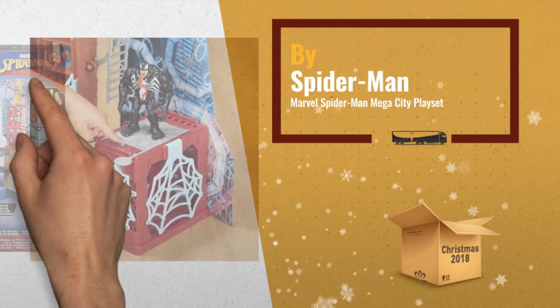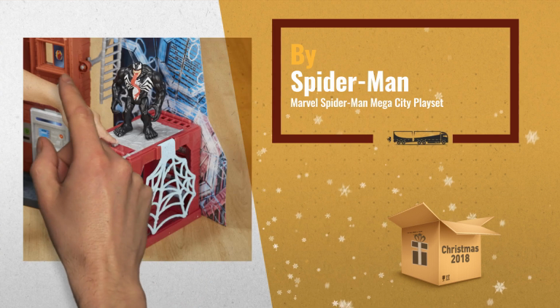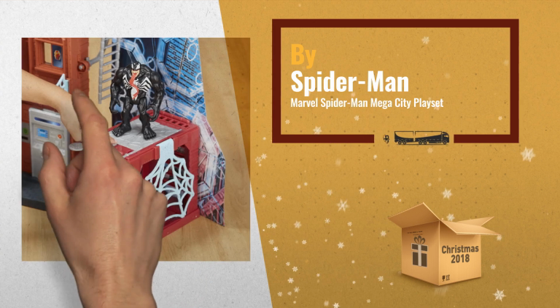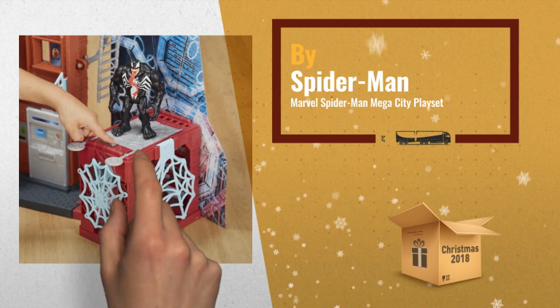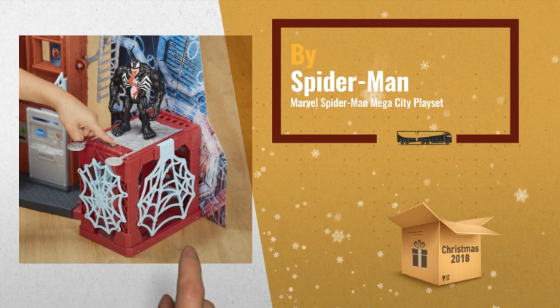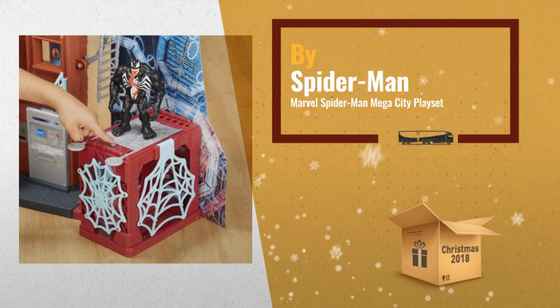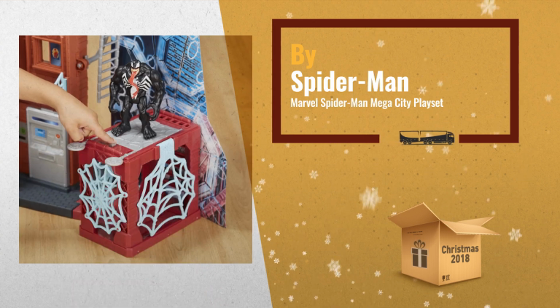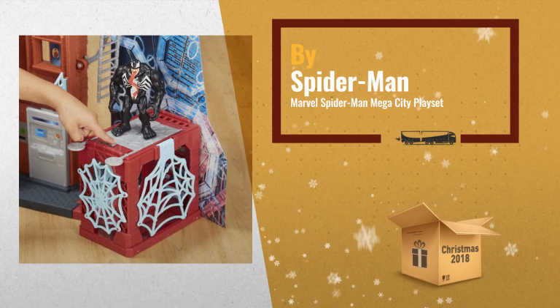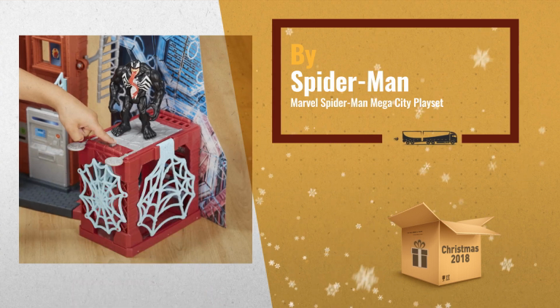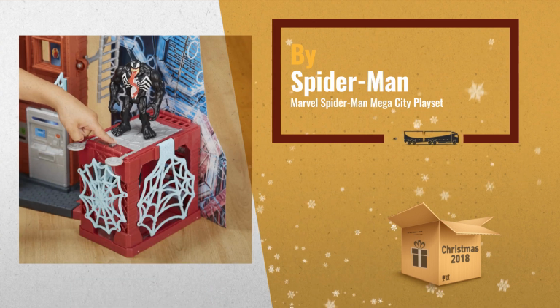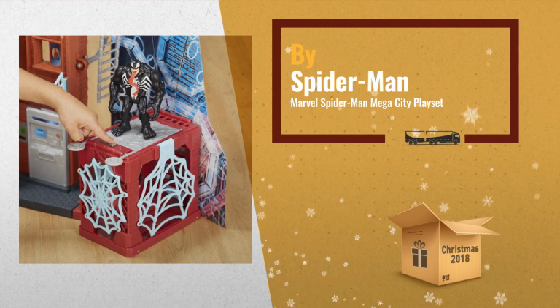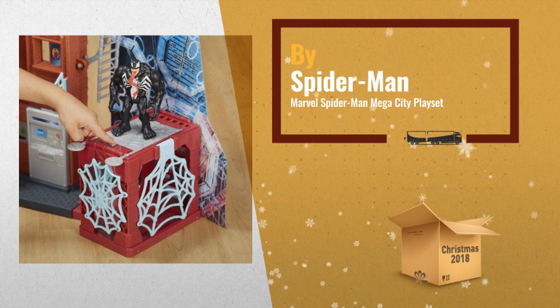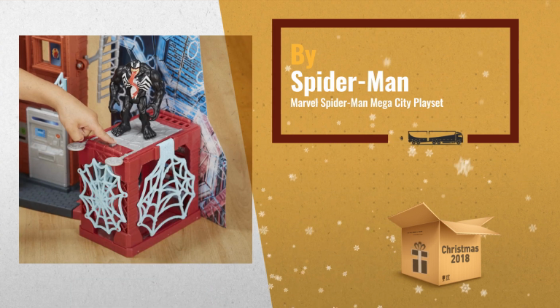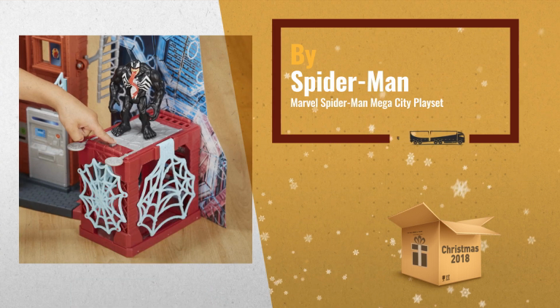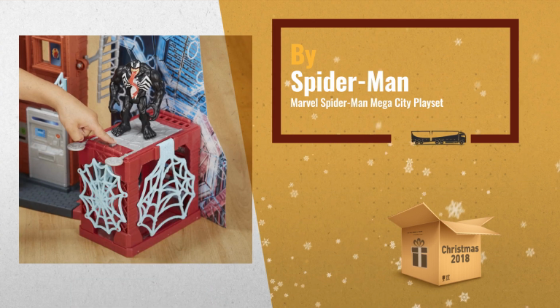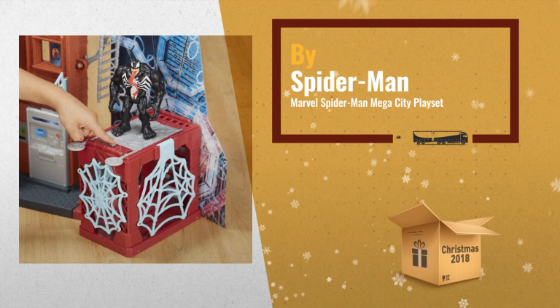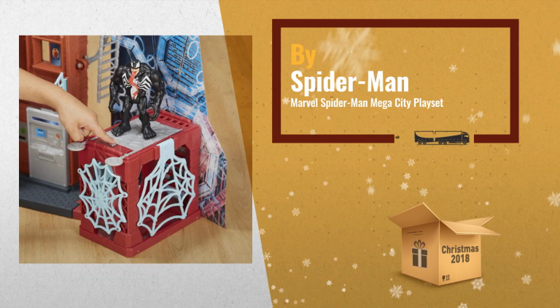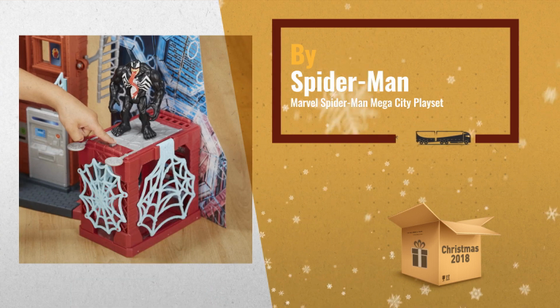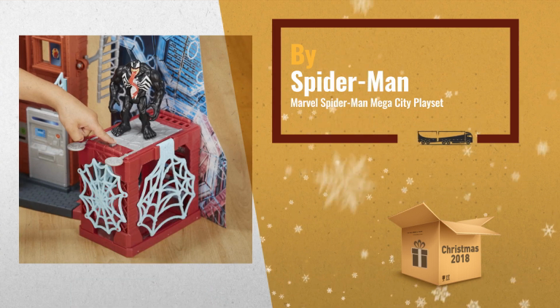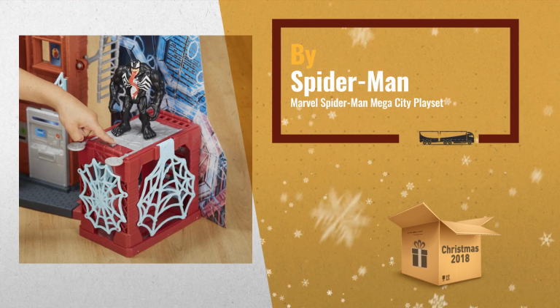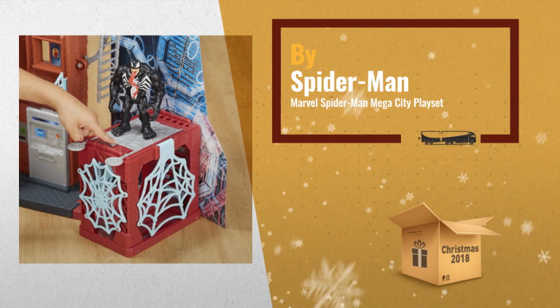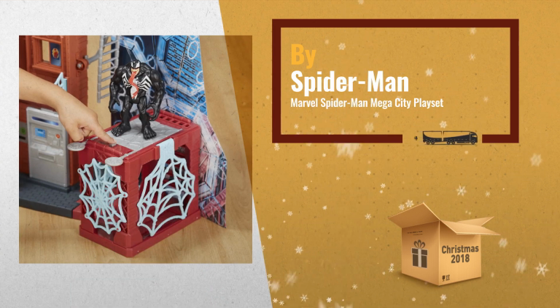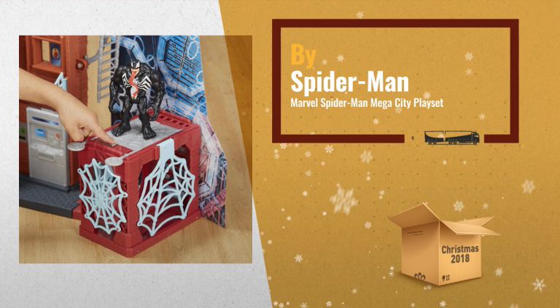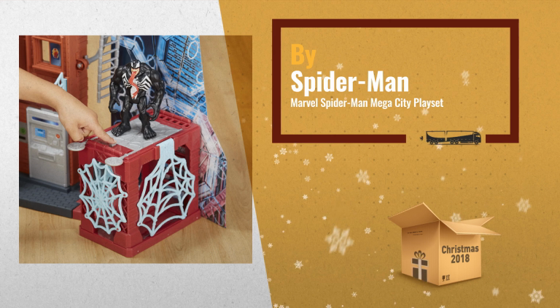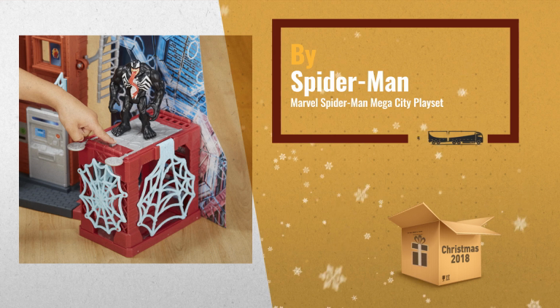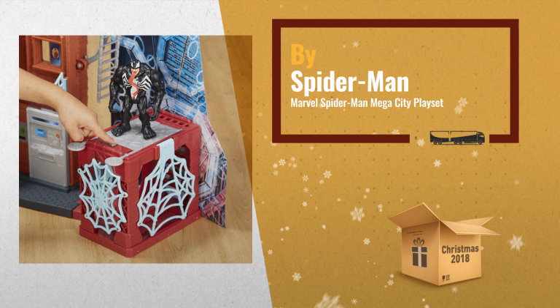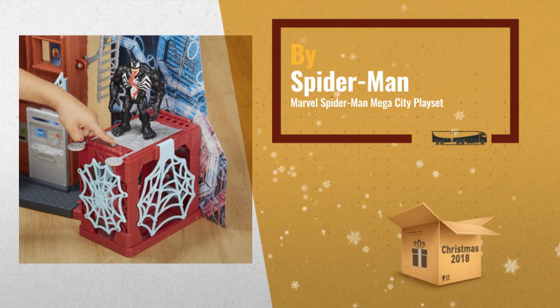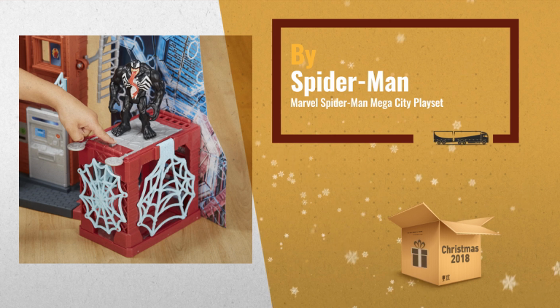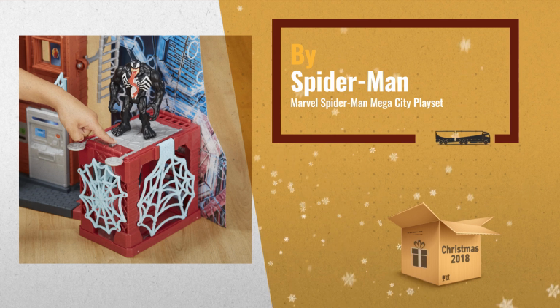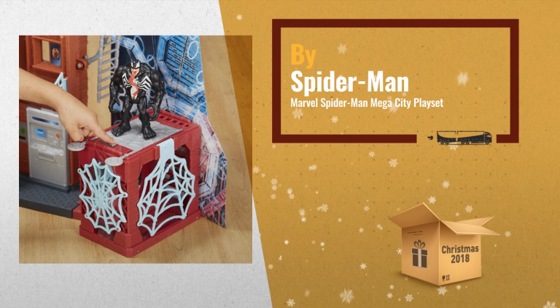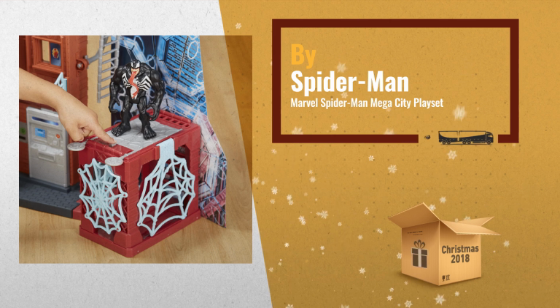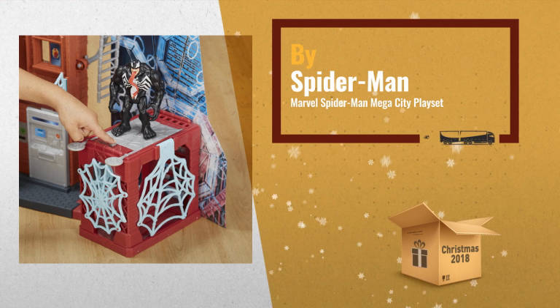Features trapdoors, secret passageways, and even a jail for villains, by Spider-Man.